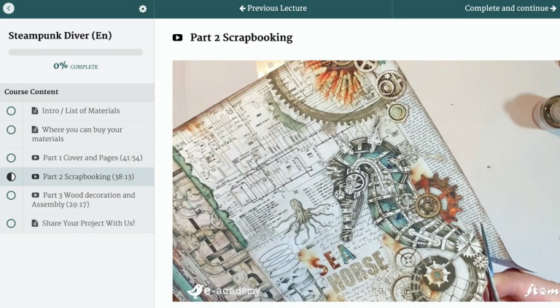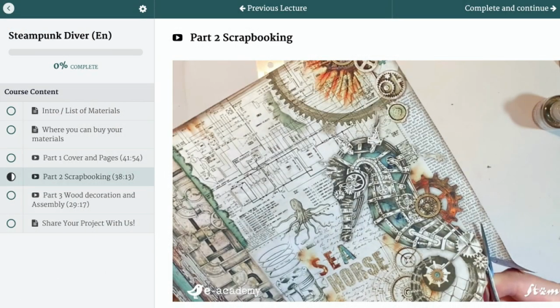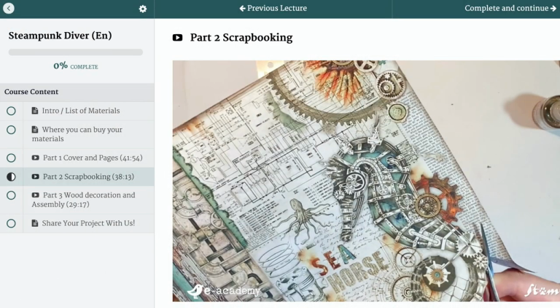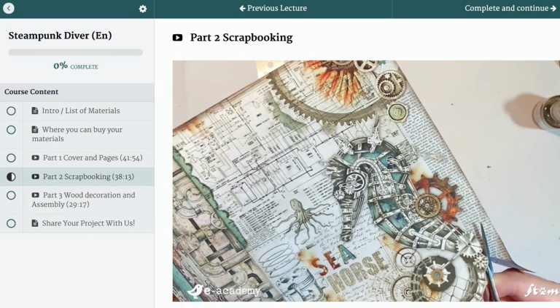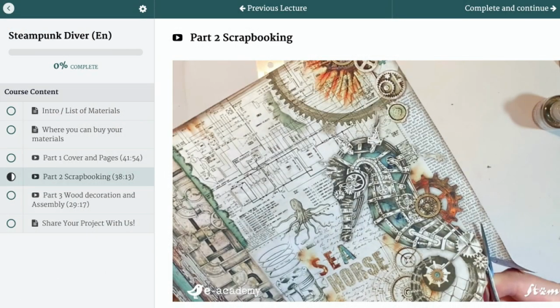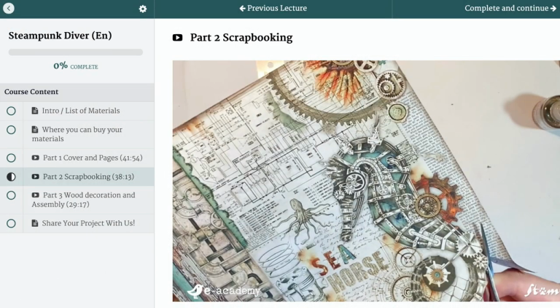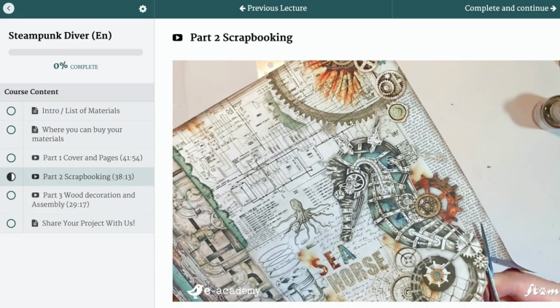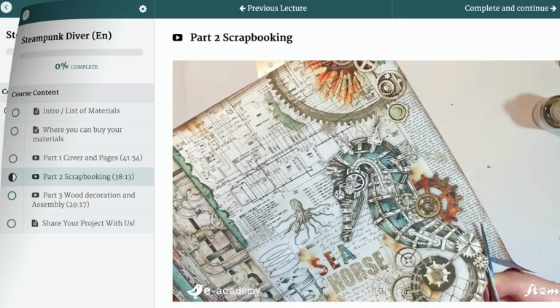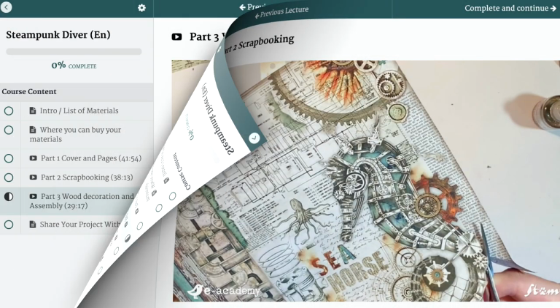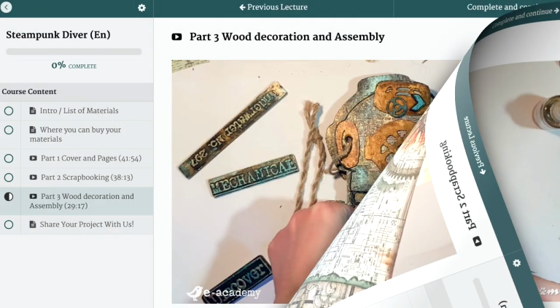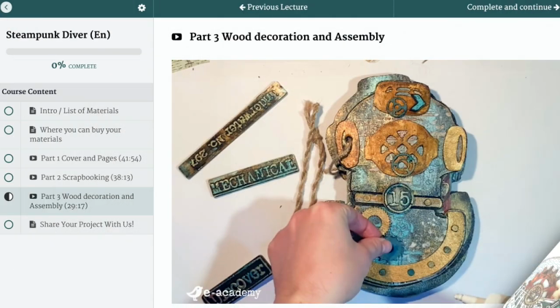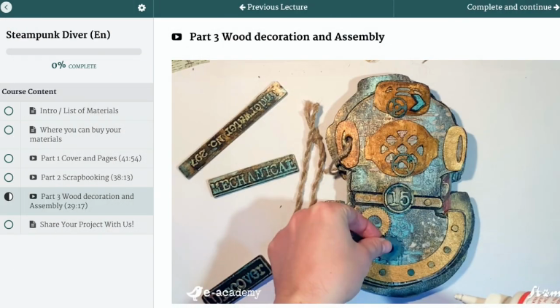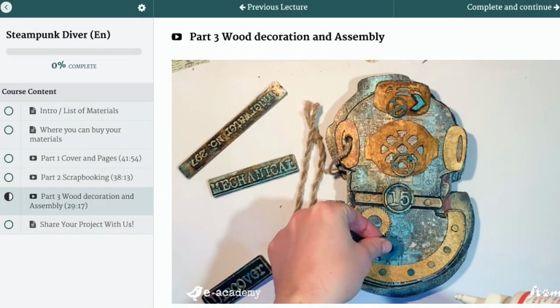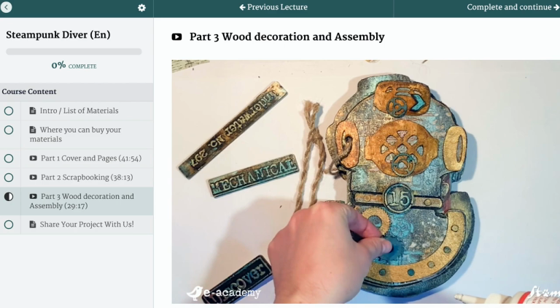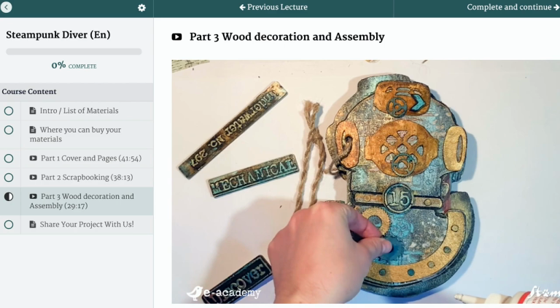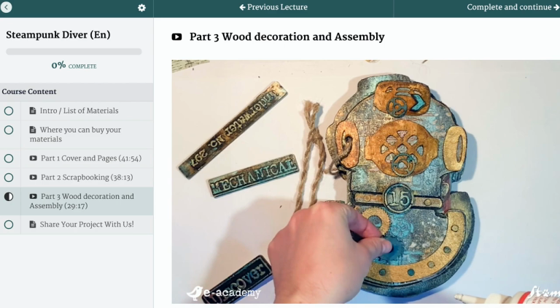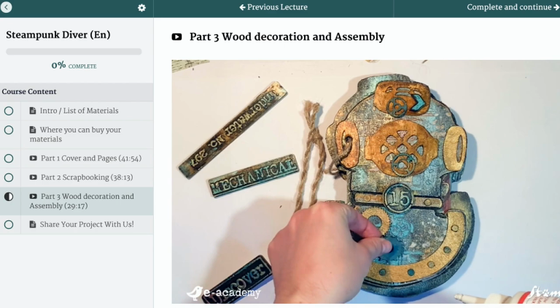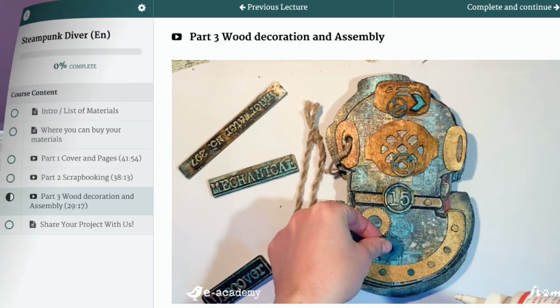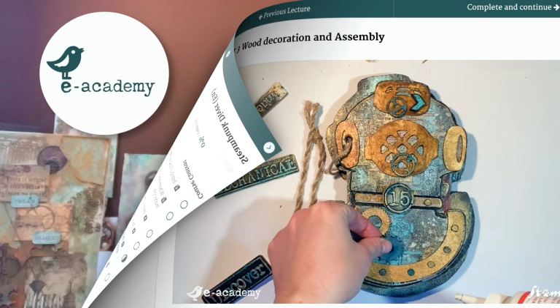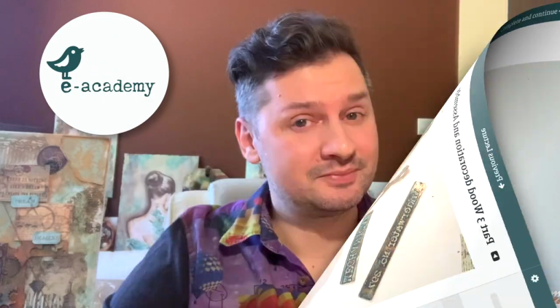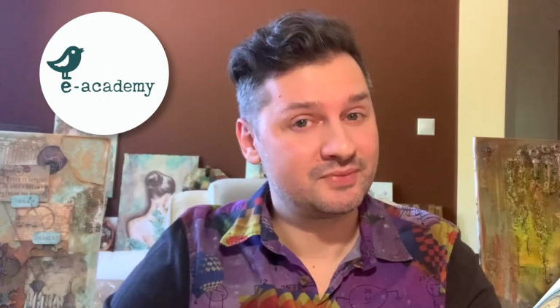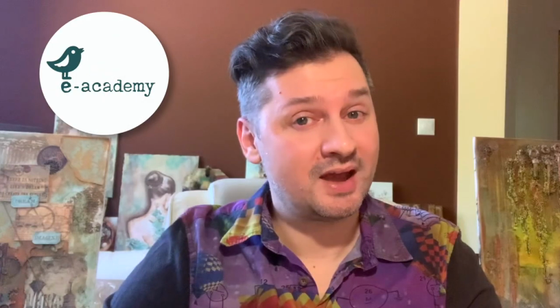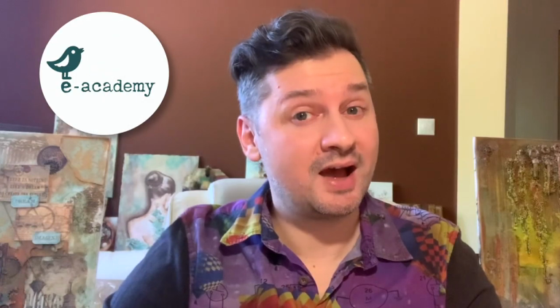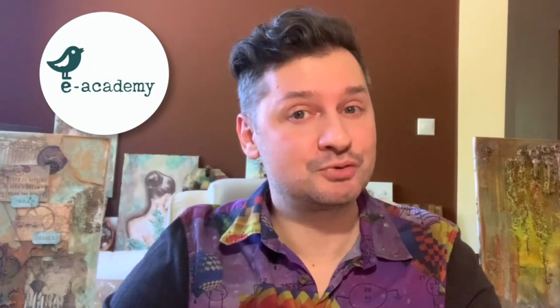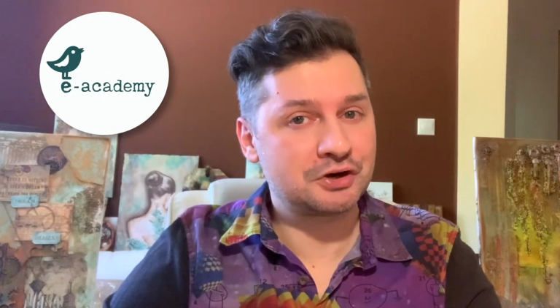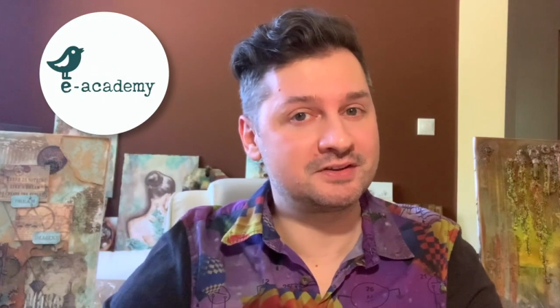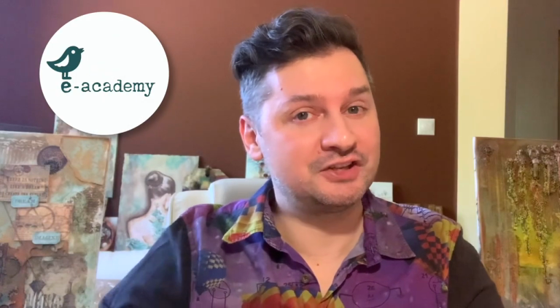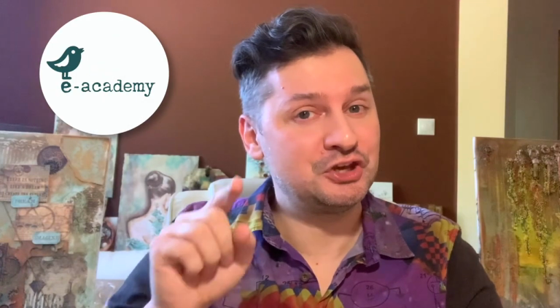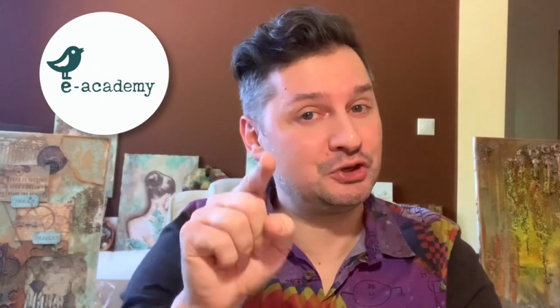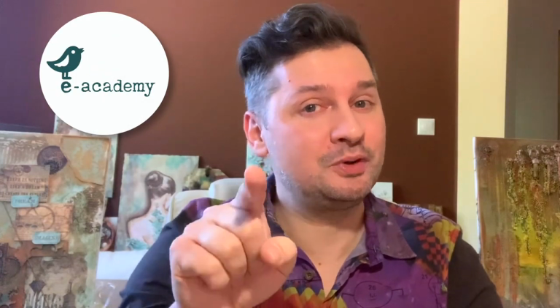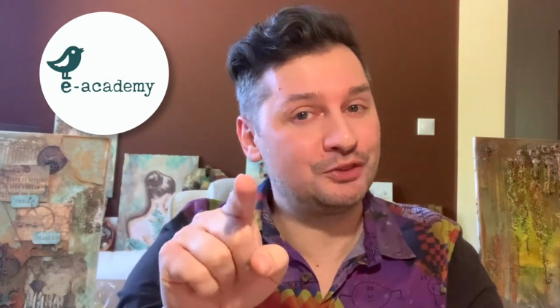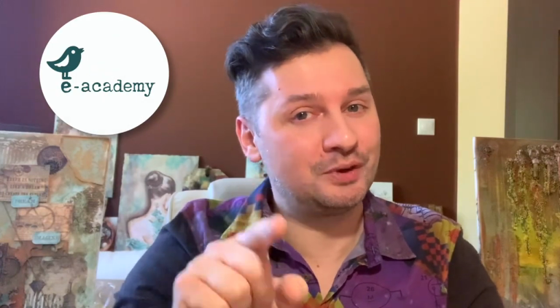Let's start creating together. I hope you will like it. I'm sure that you can do it.